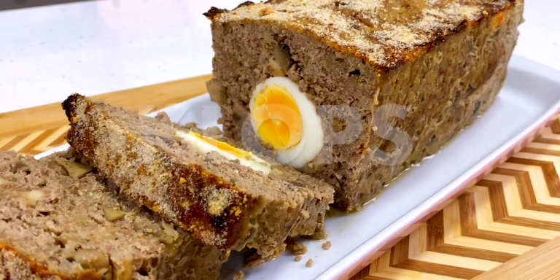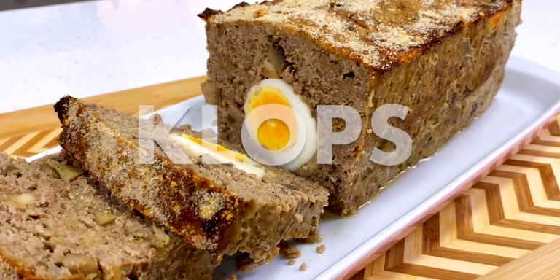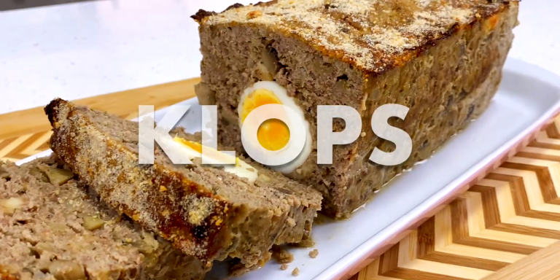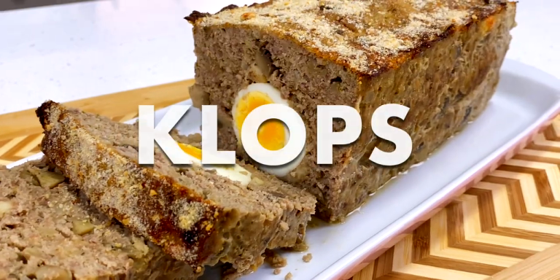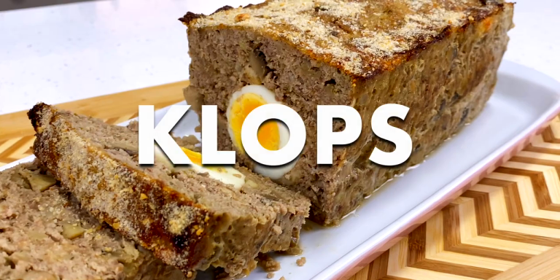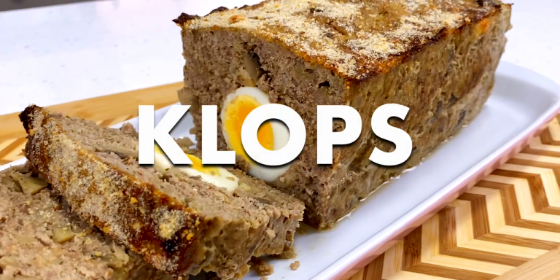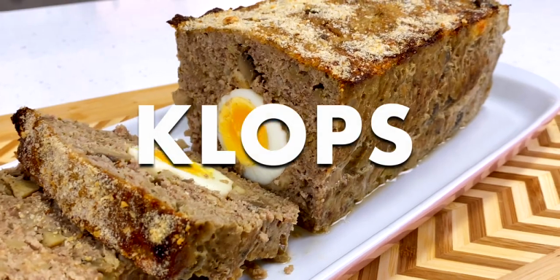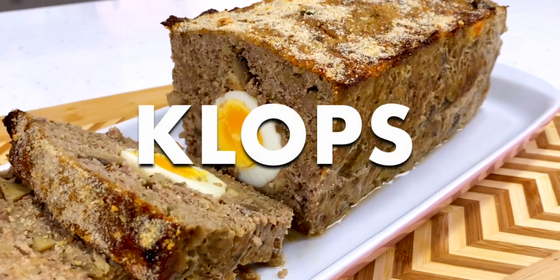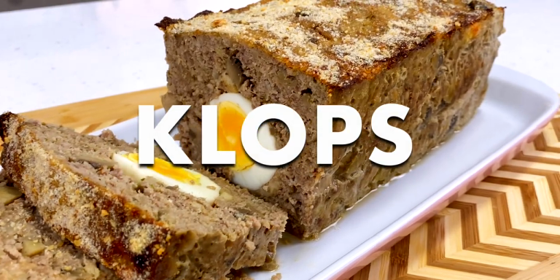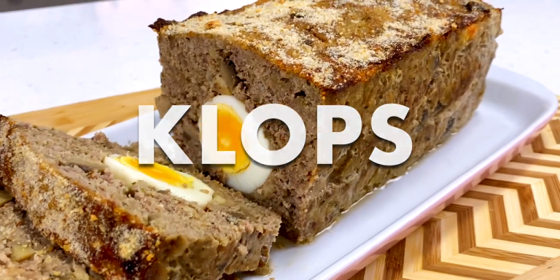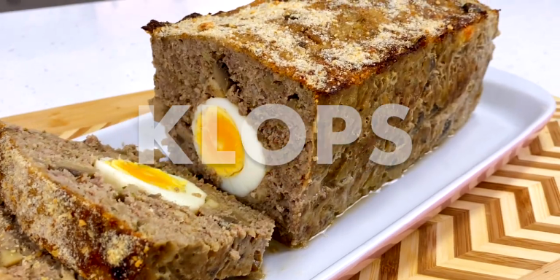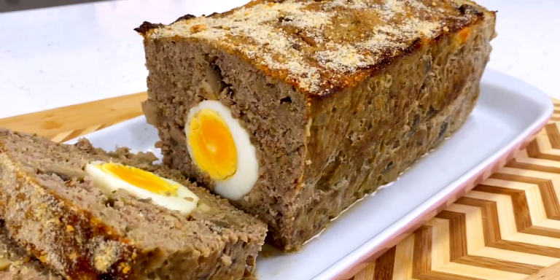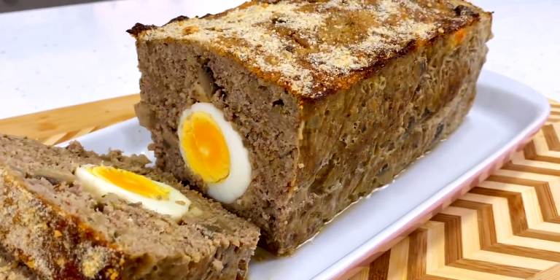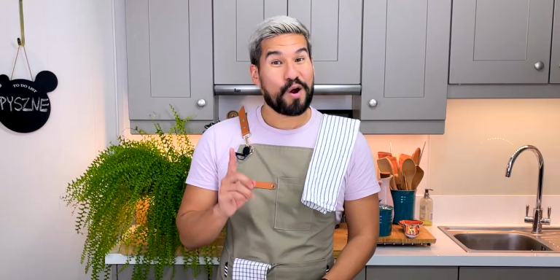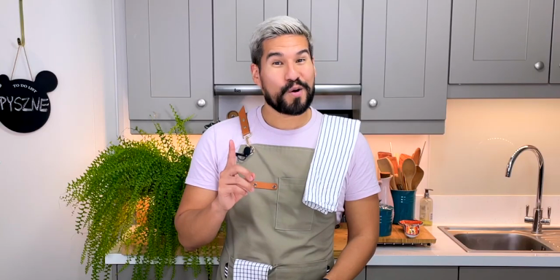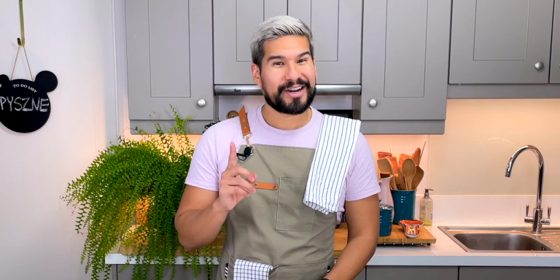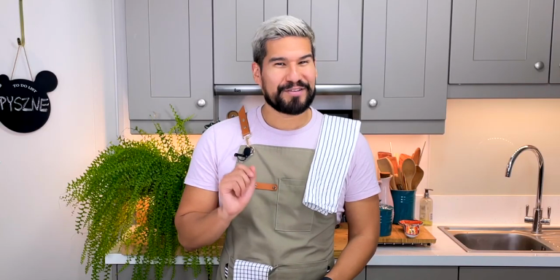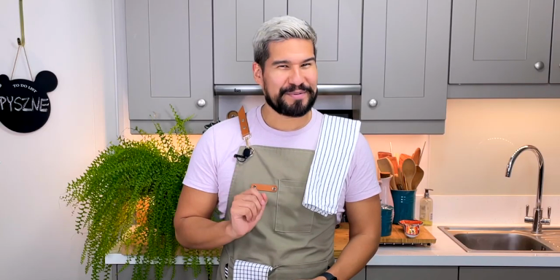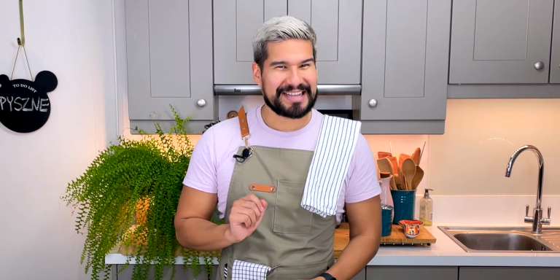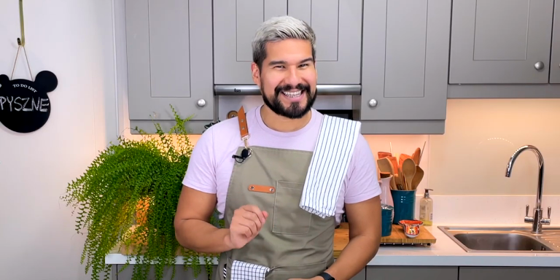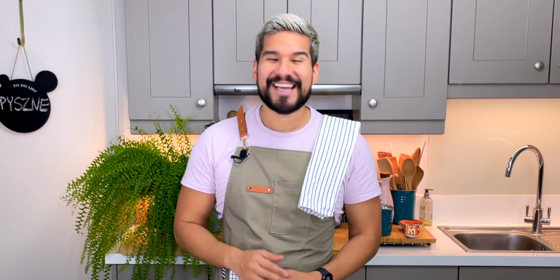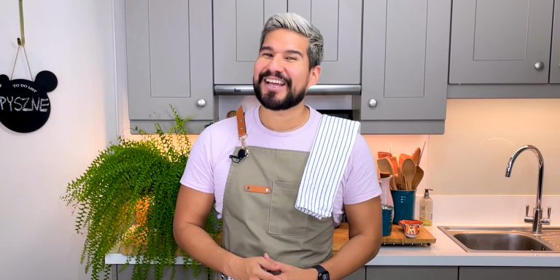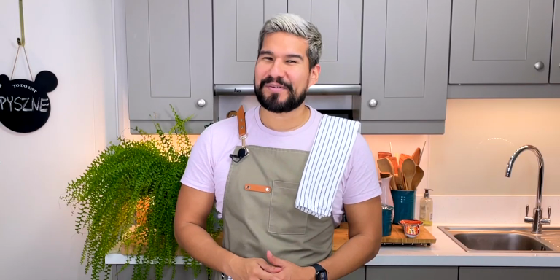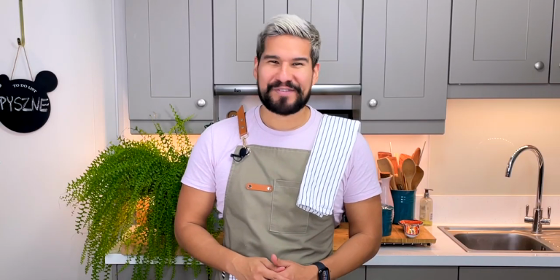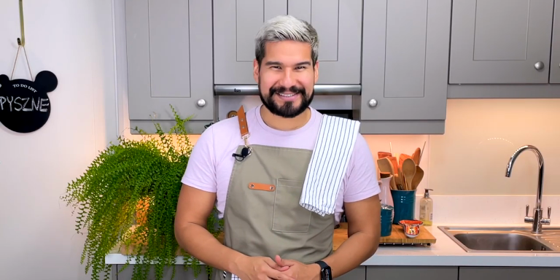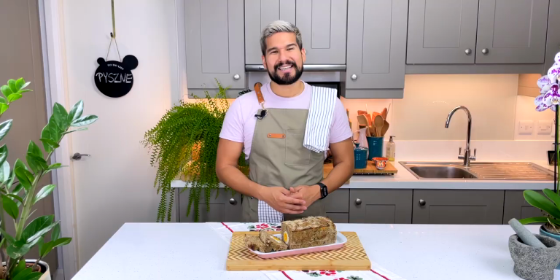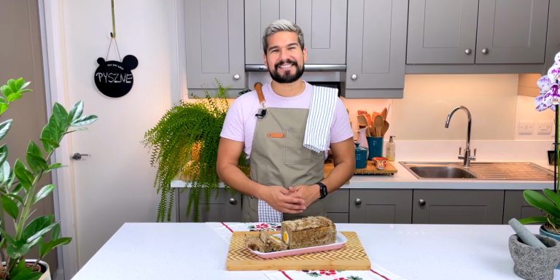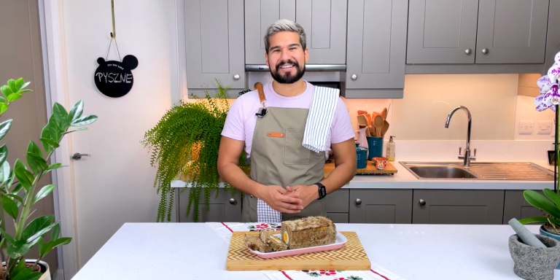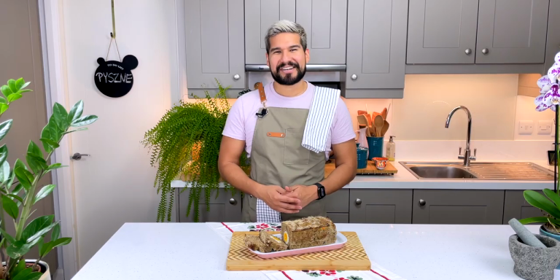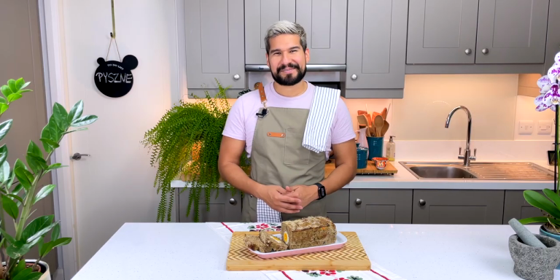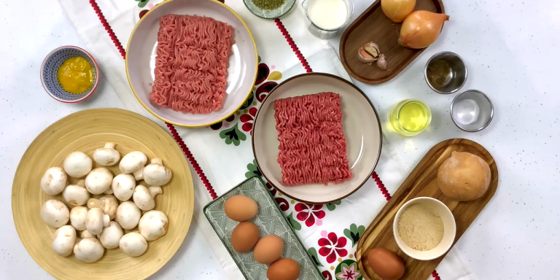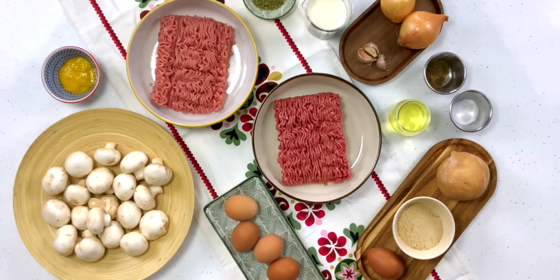We're going to be making some delicious klopsy — or if you want to be fancy, a klops roast. Let's look at the ingredients that we're going to need.